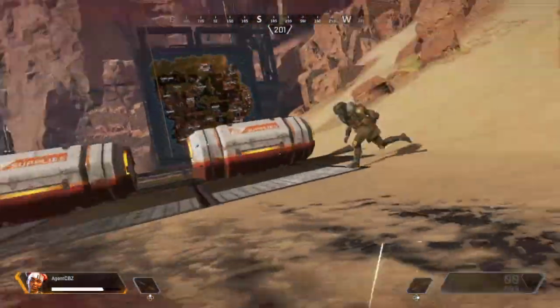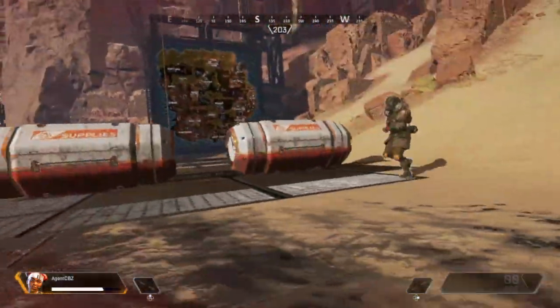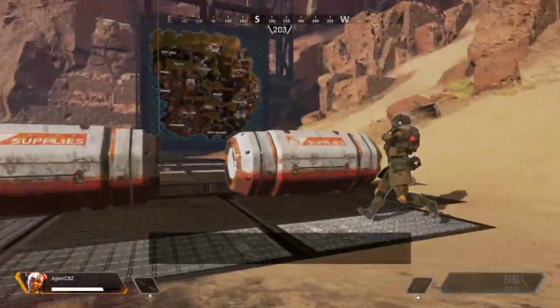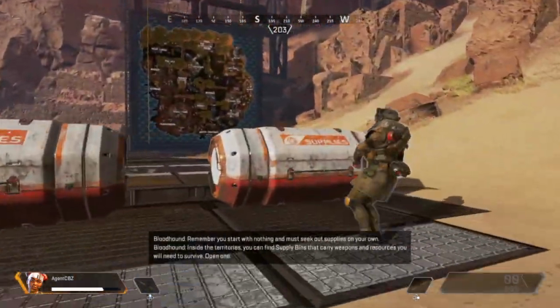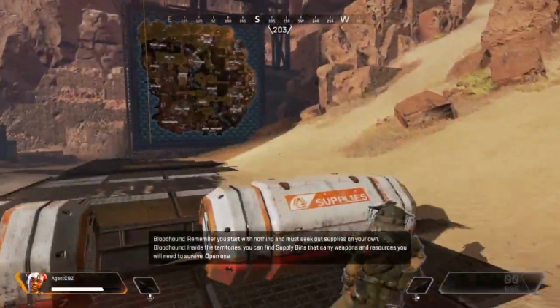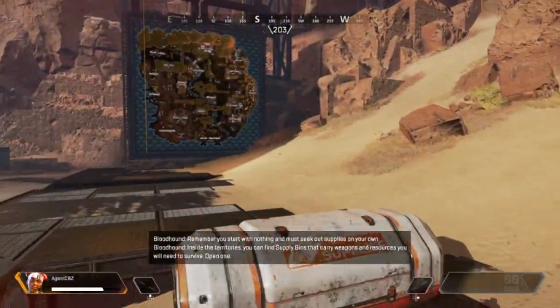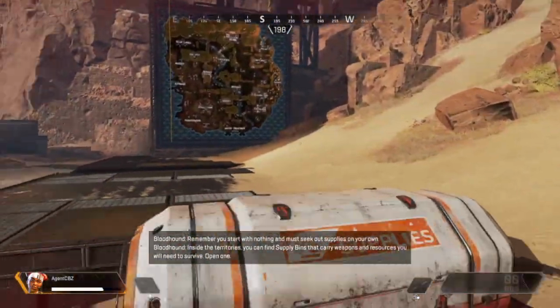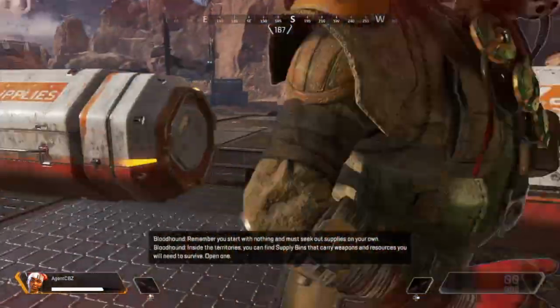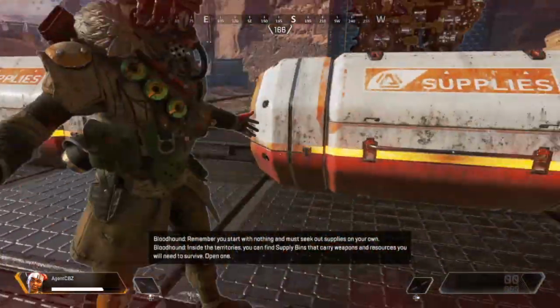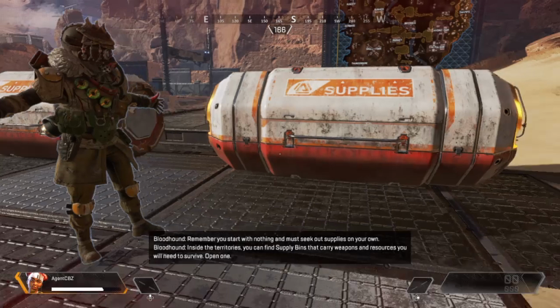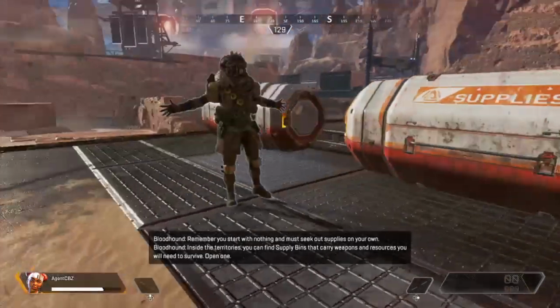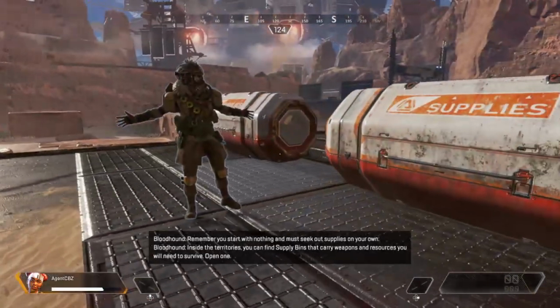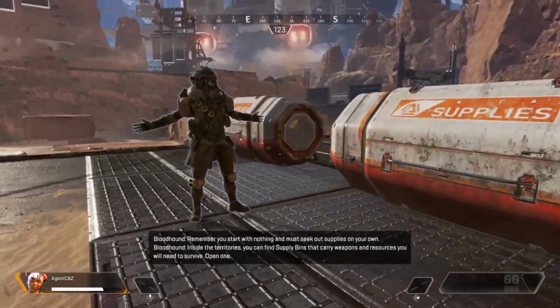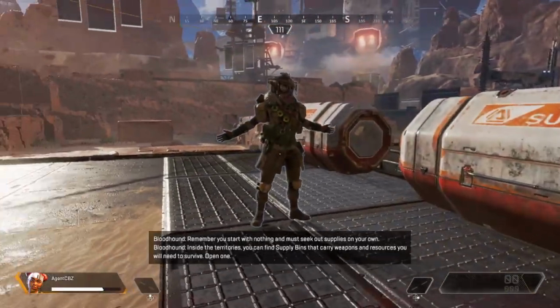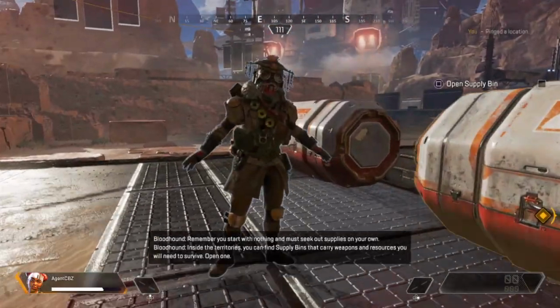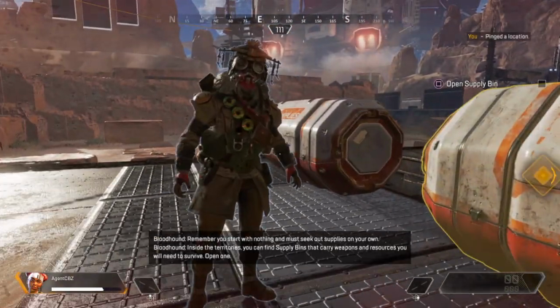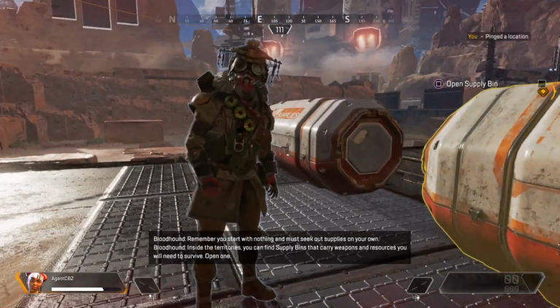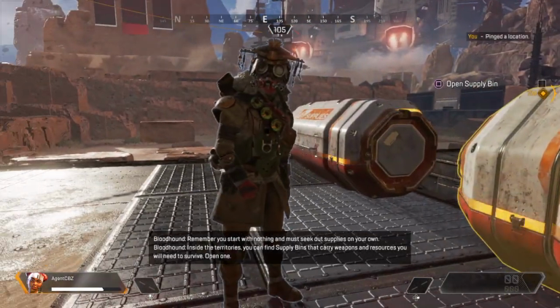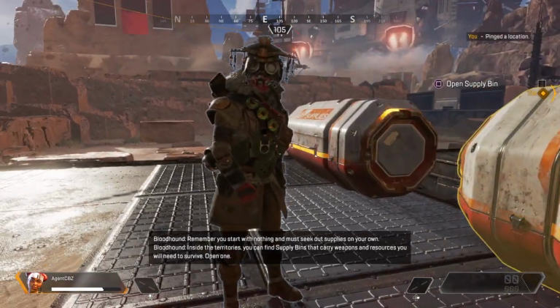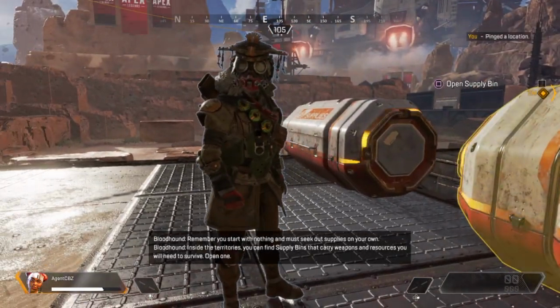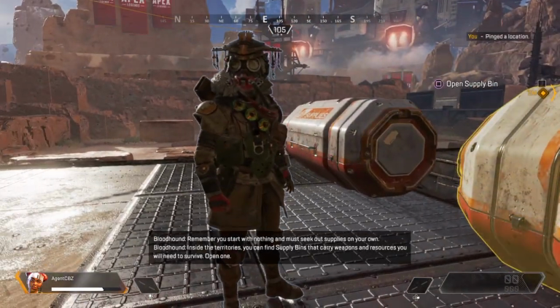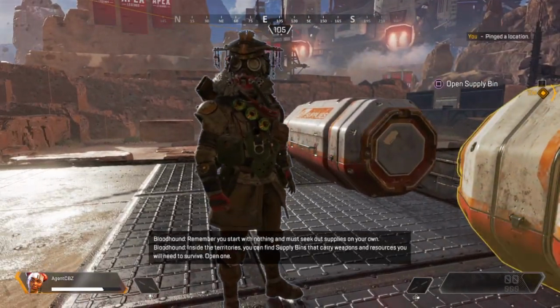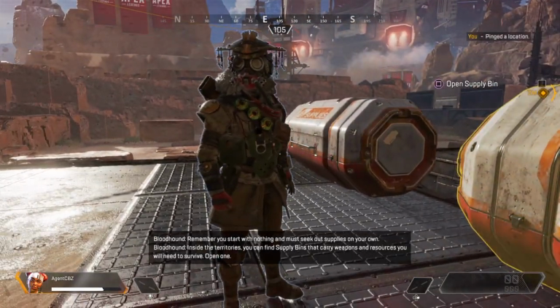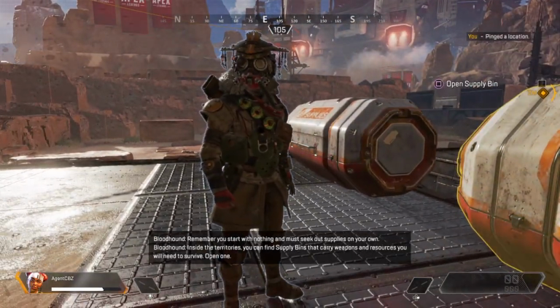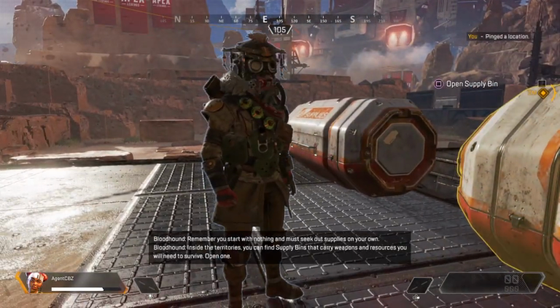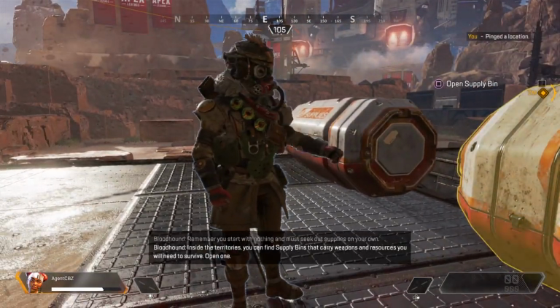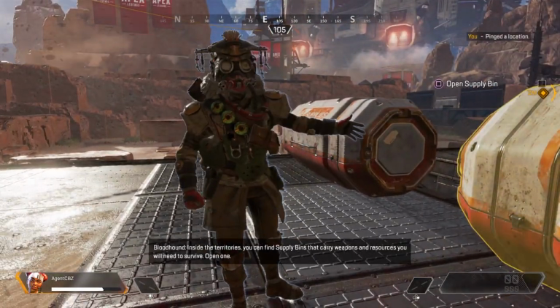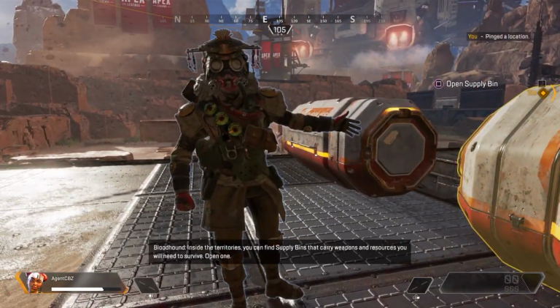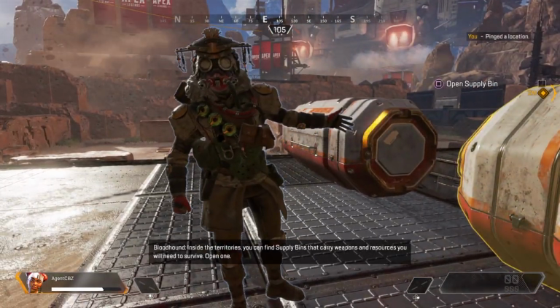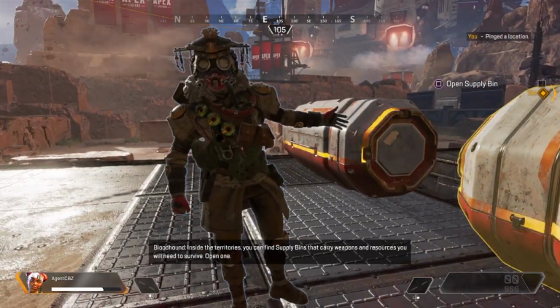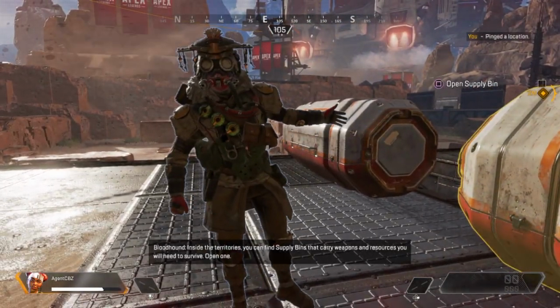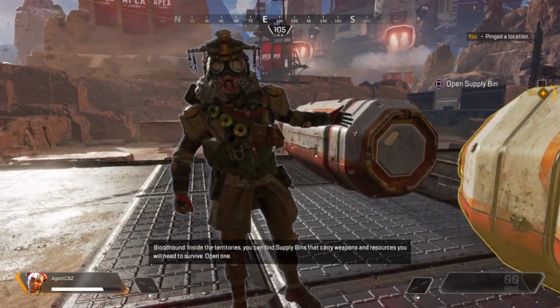Inside the territories, you can find supply bins that carry weapons and resources you will need to survive. Open one.